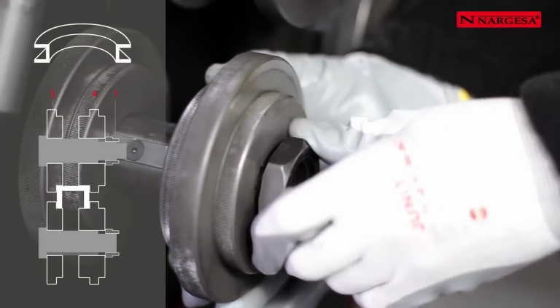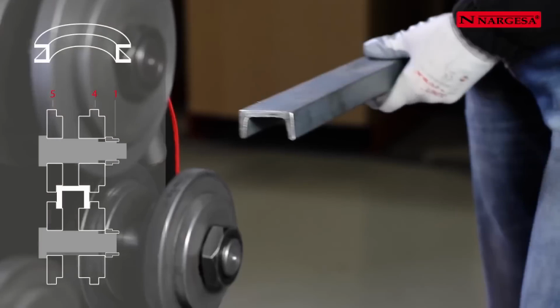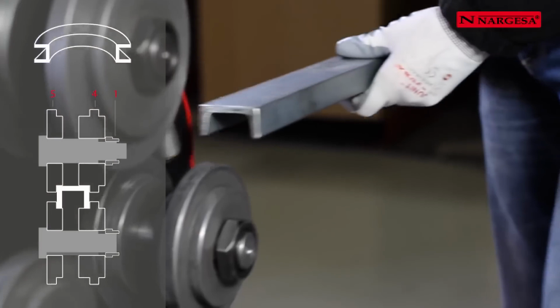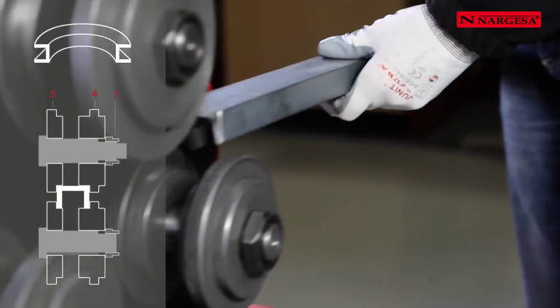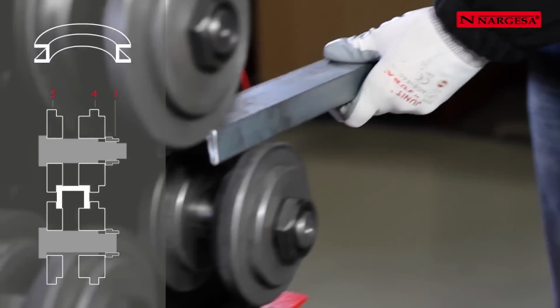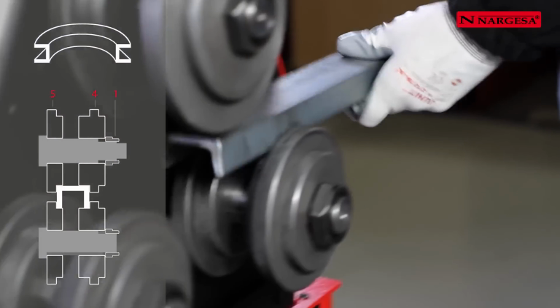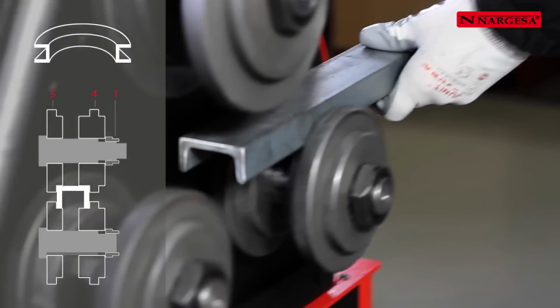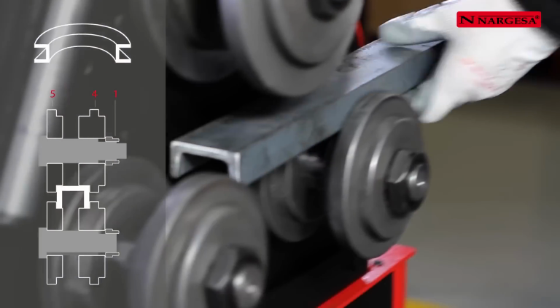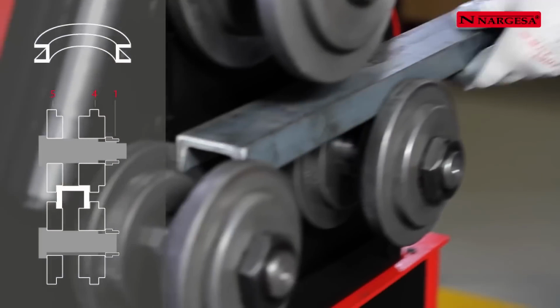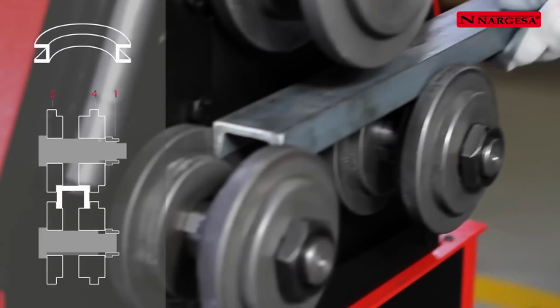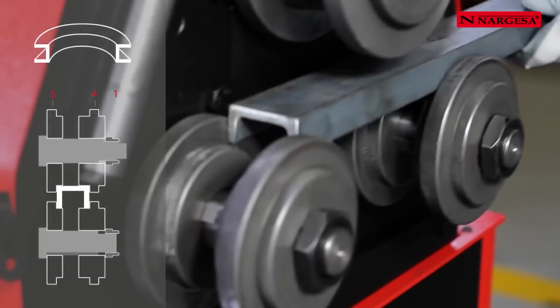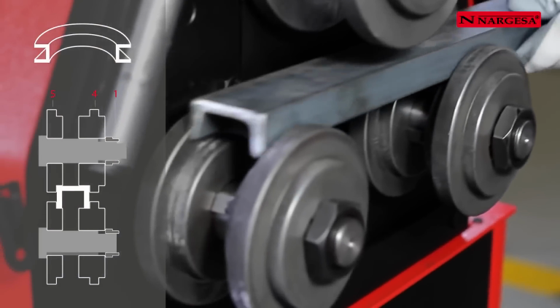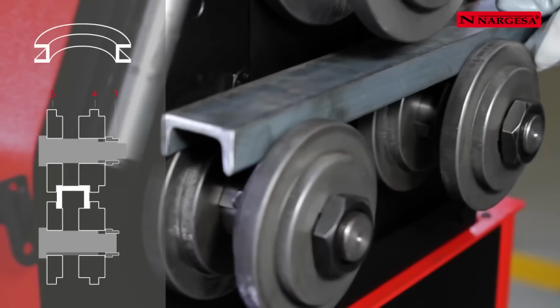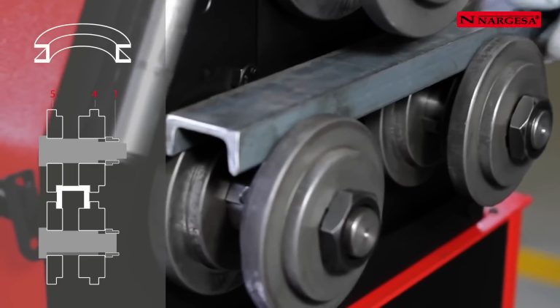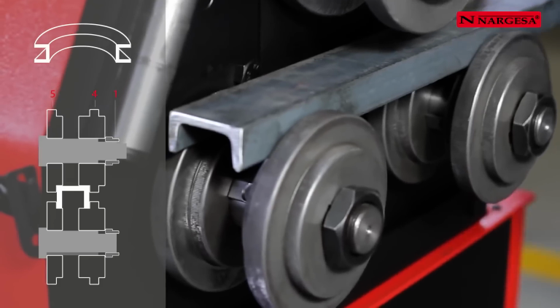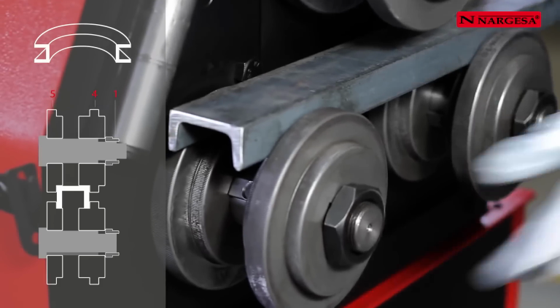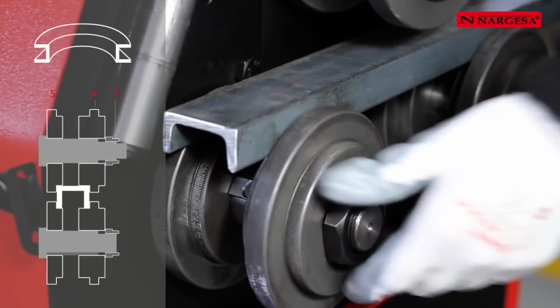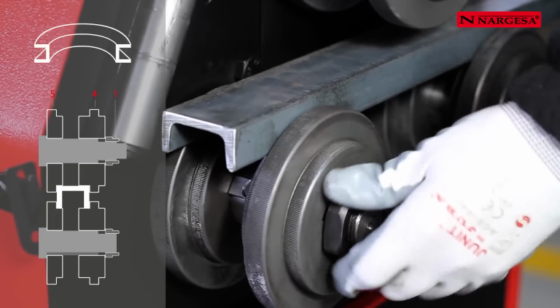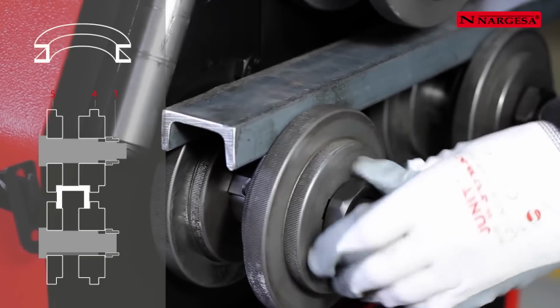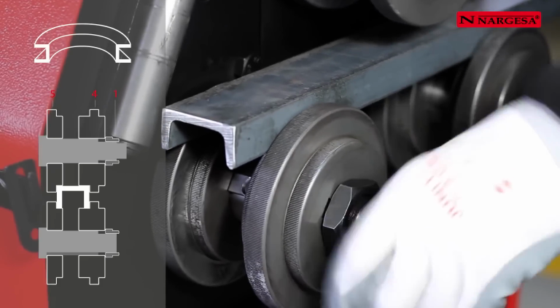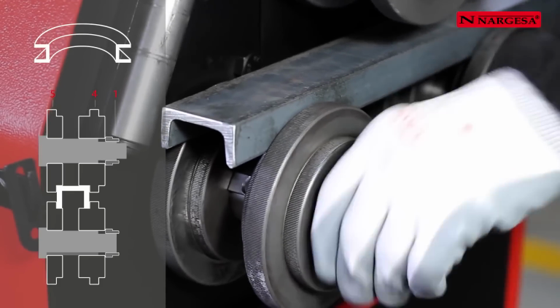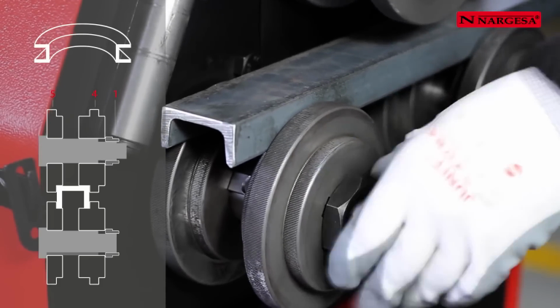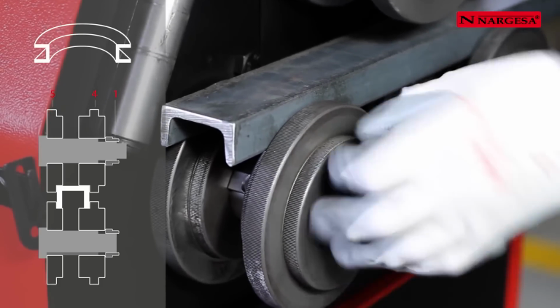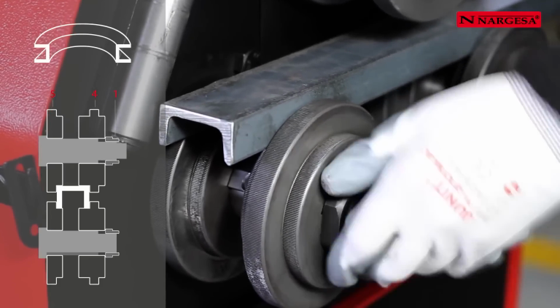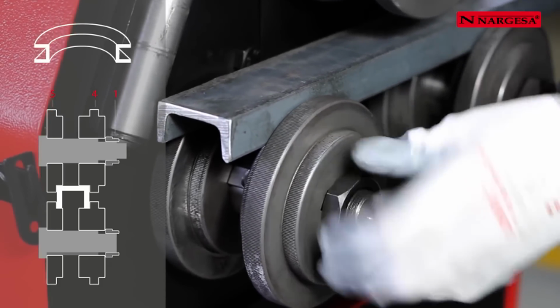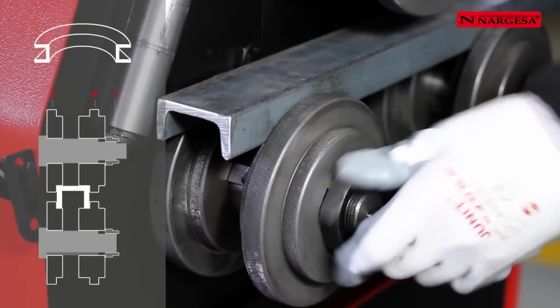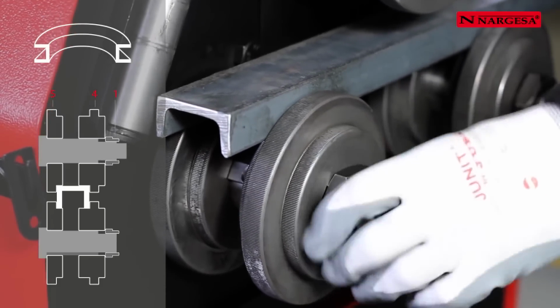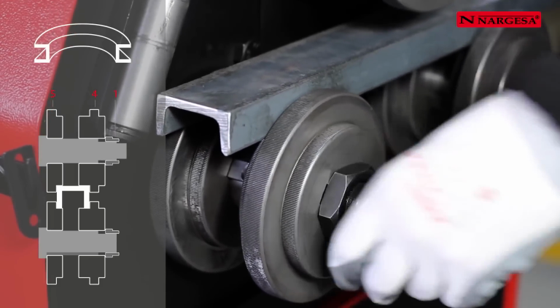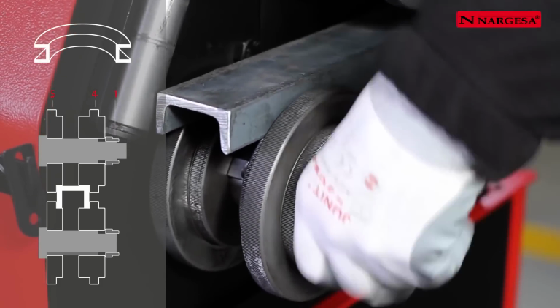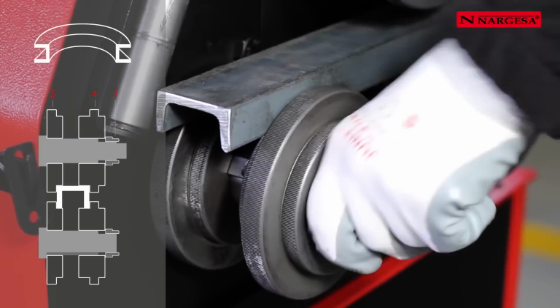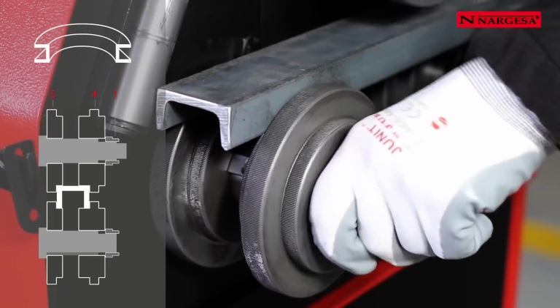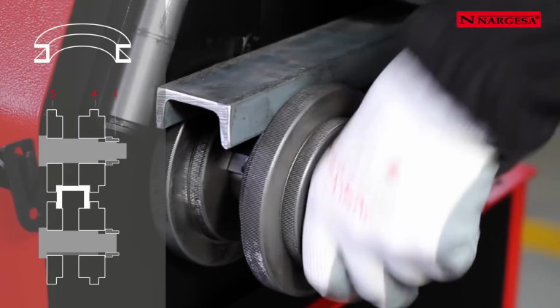Easy execution of the bending operation of the U profile inwards and outwards.